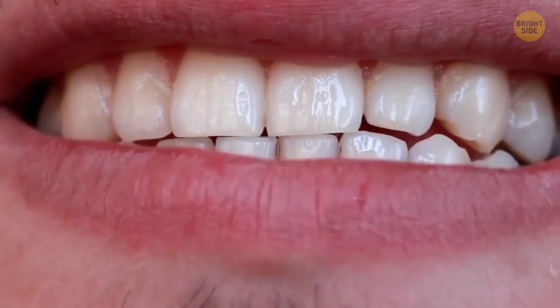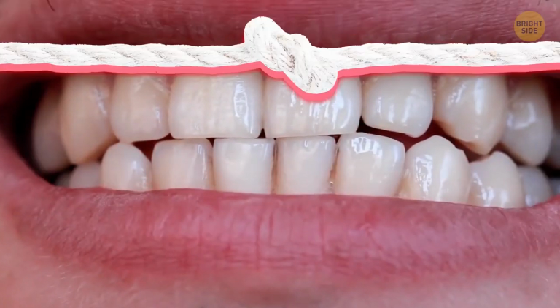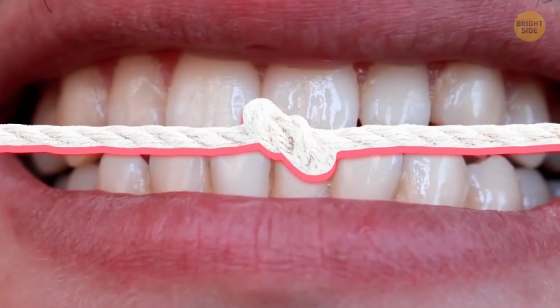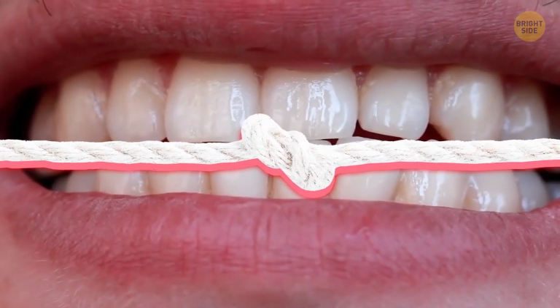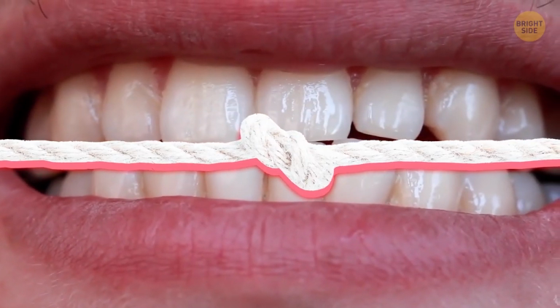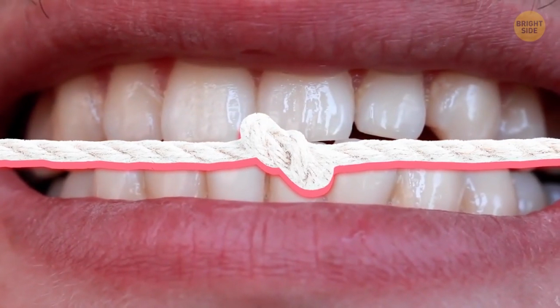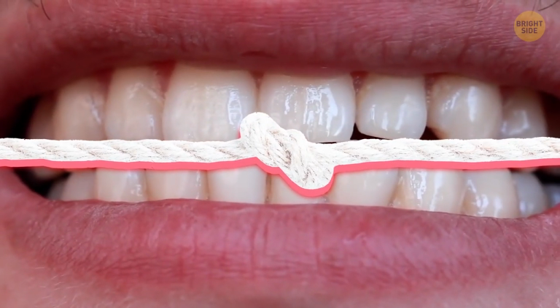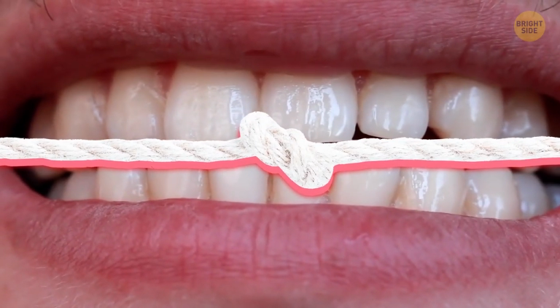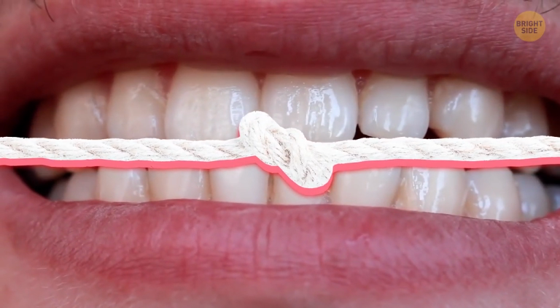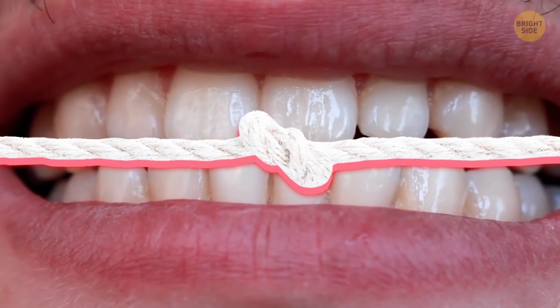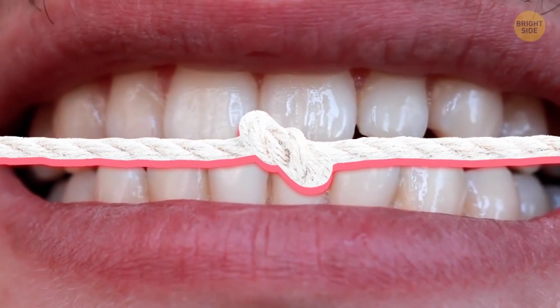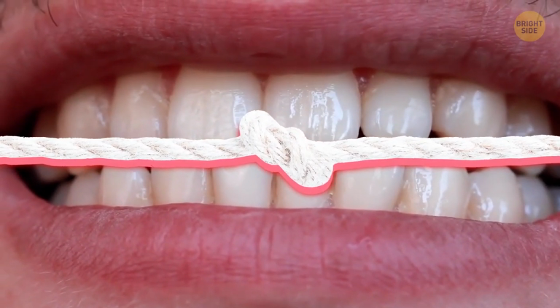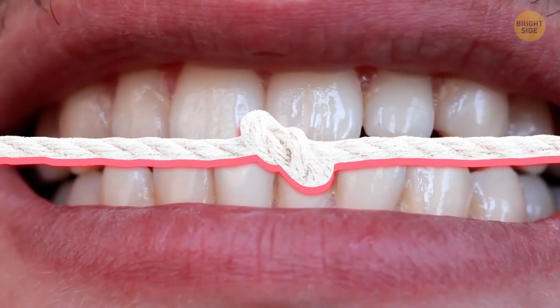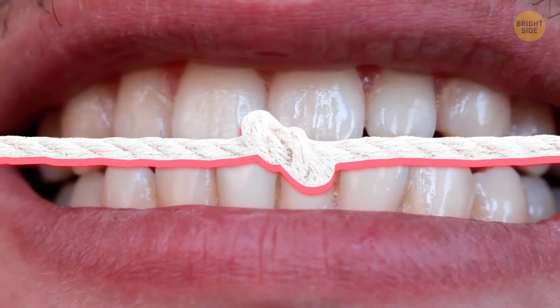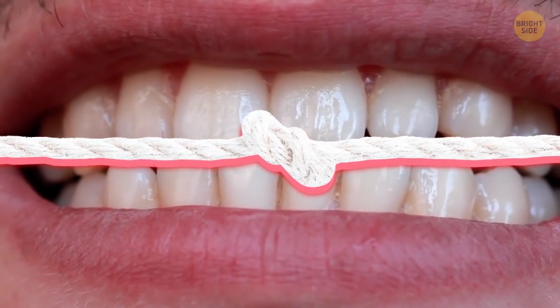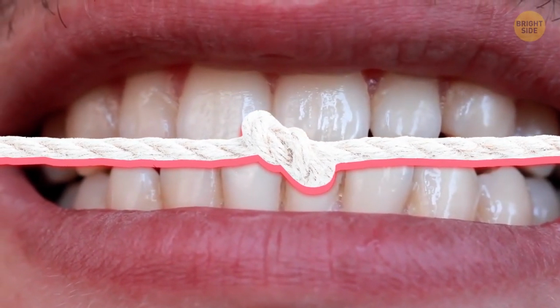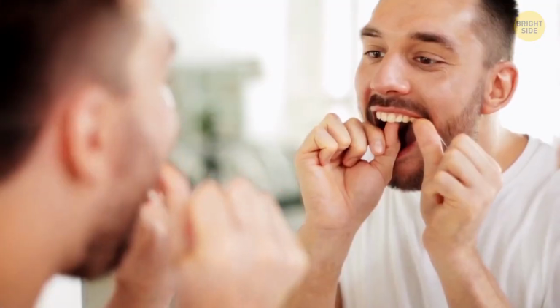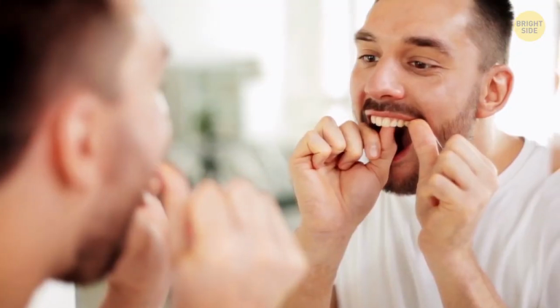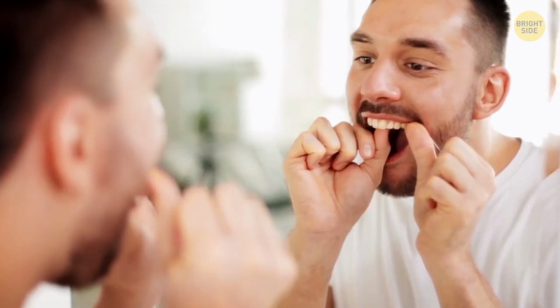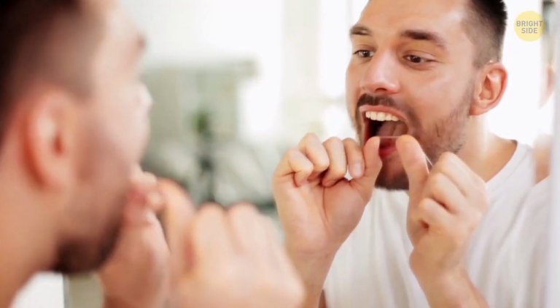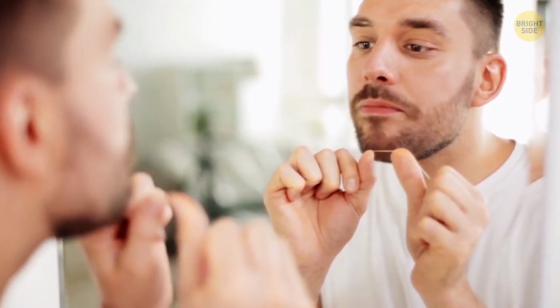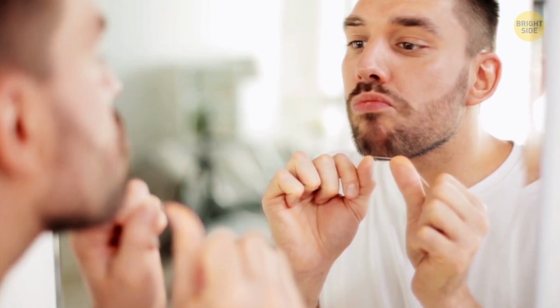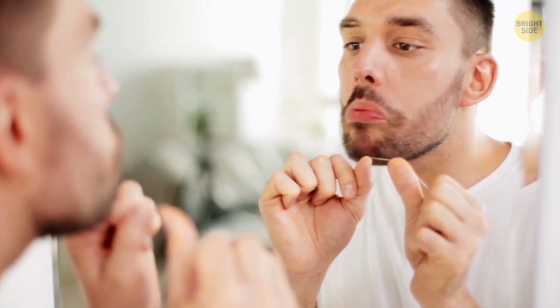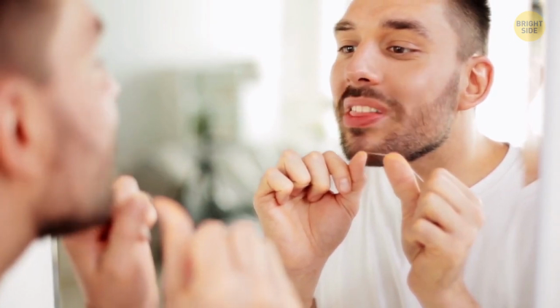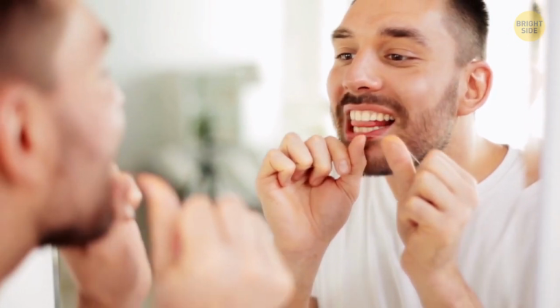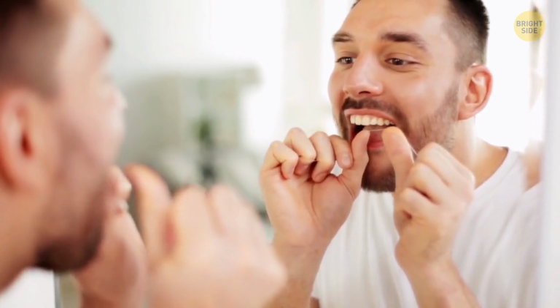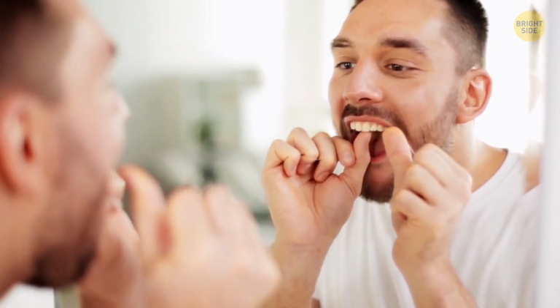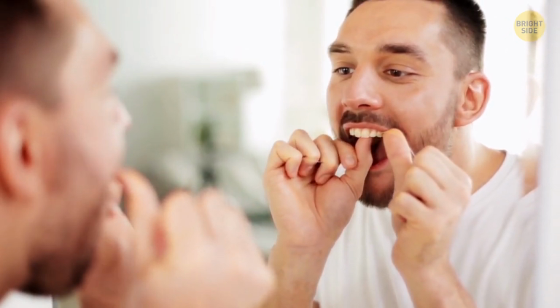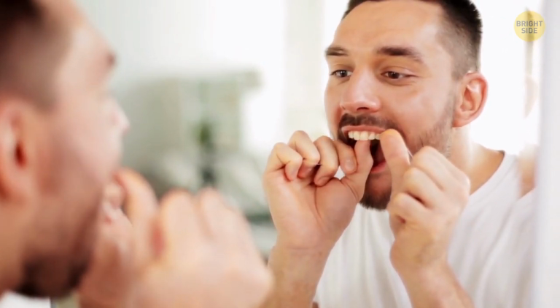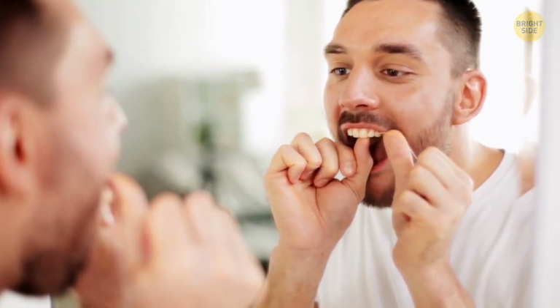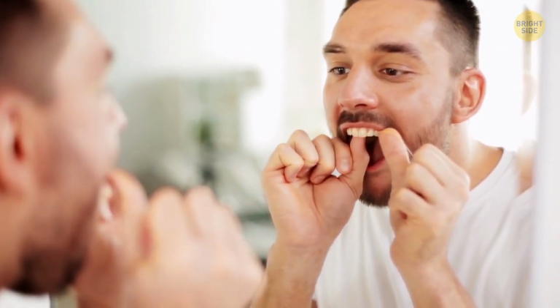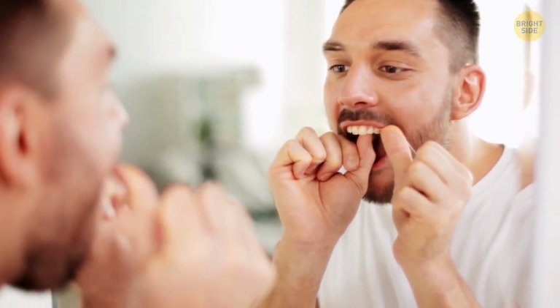If something got stuck in your teeth, tie the floss in a knot to increase the tension. It might be hard to have perfect results with loose floss.